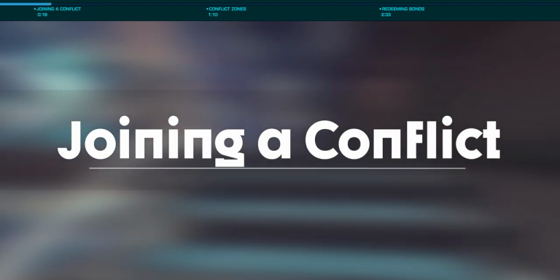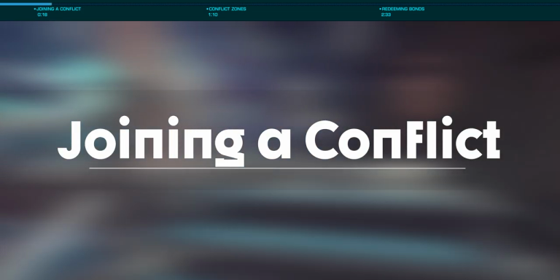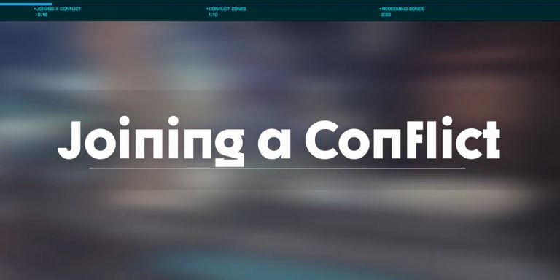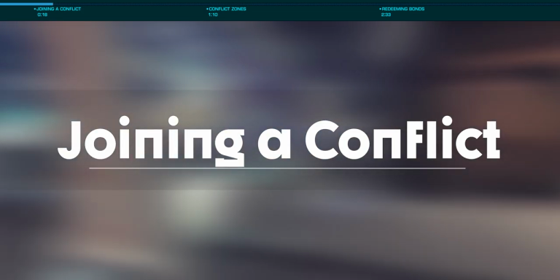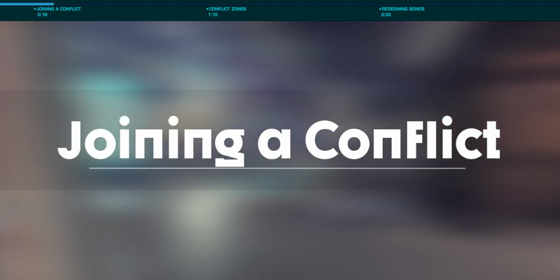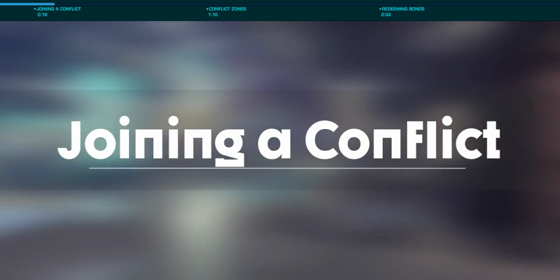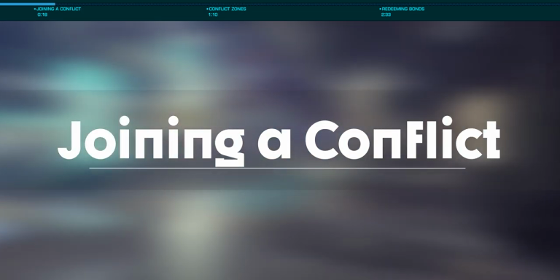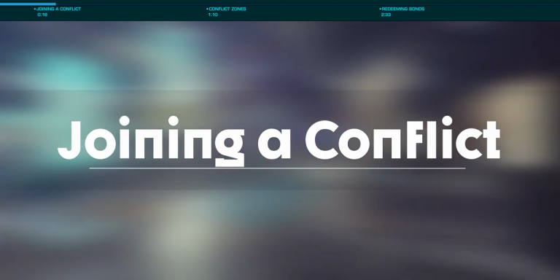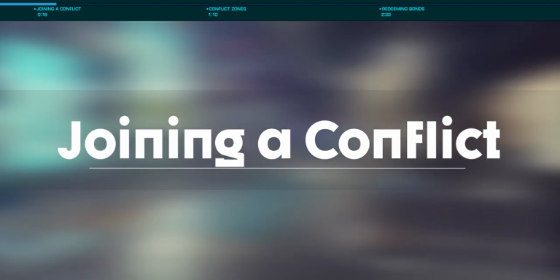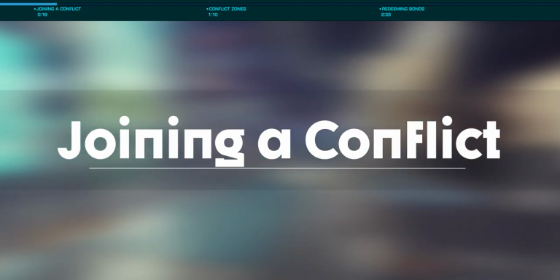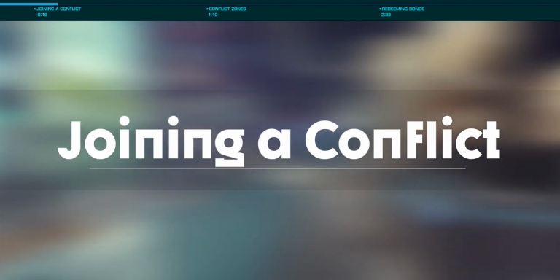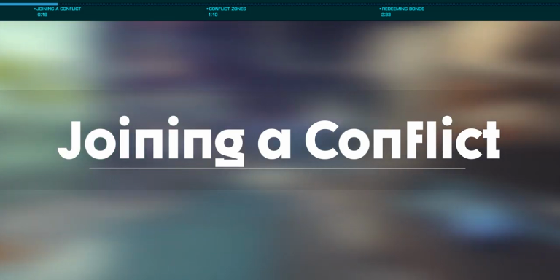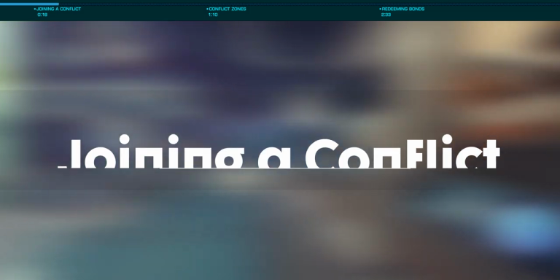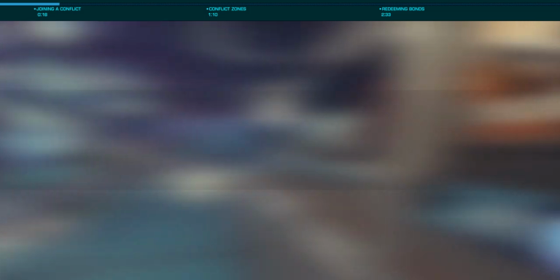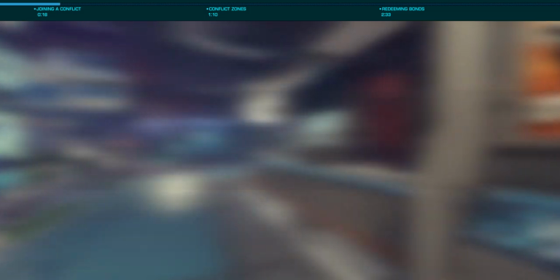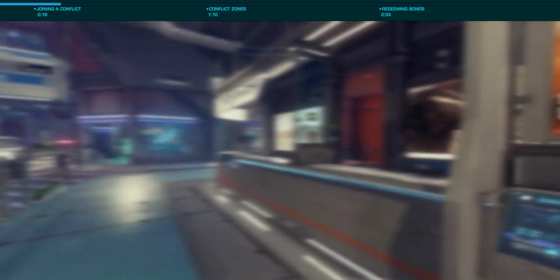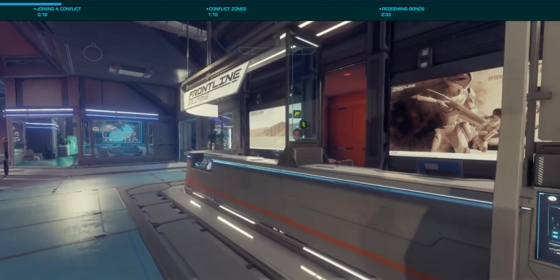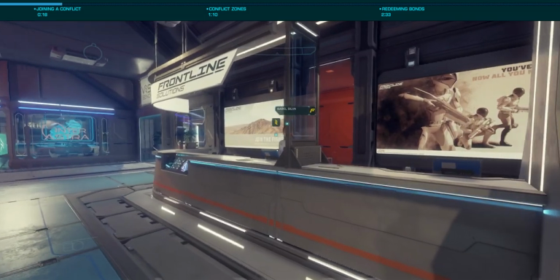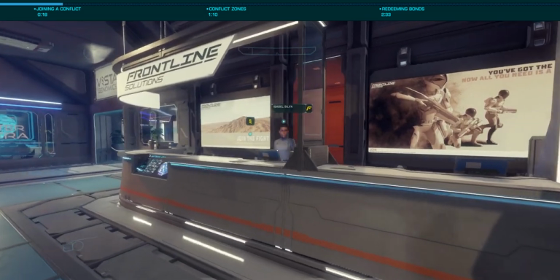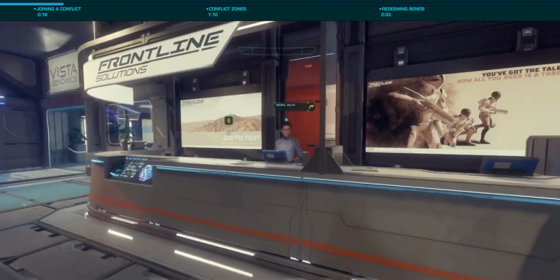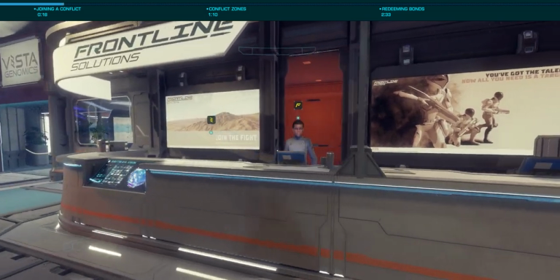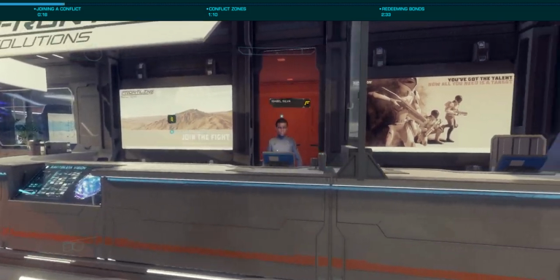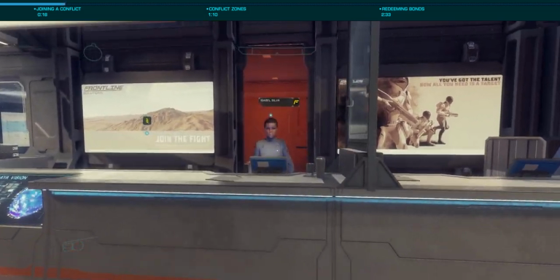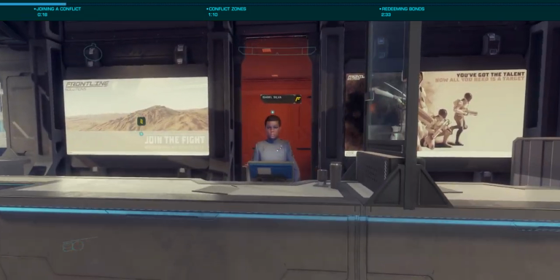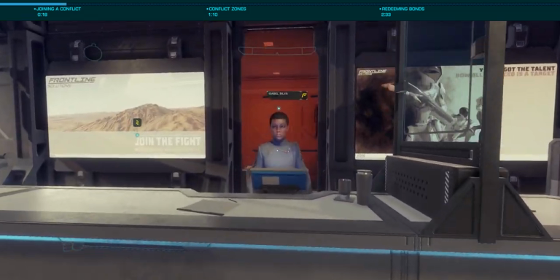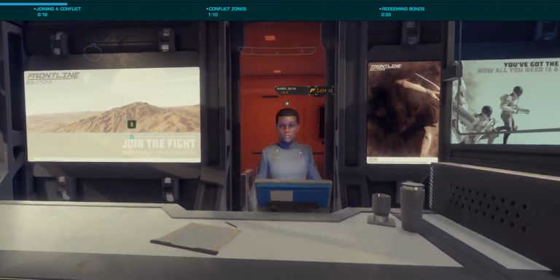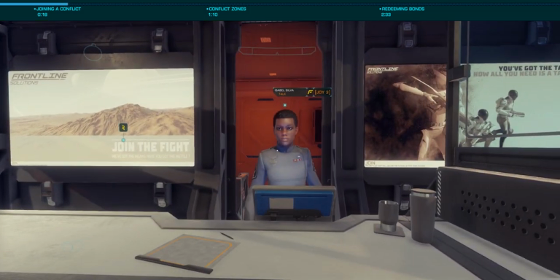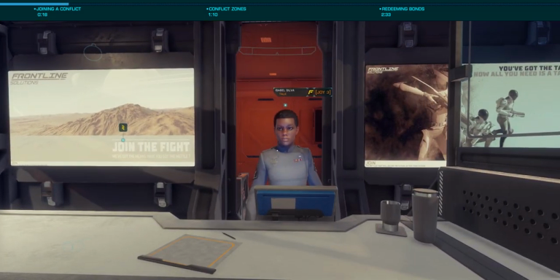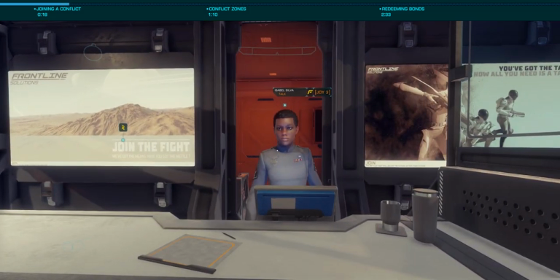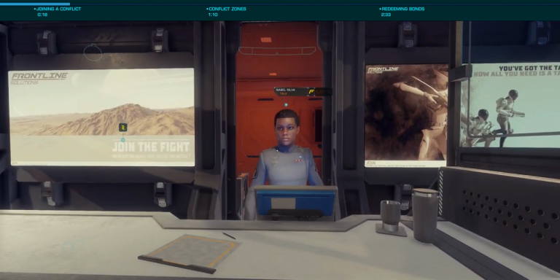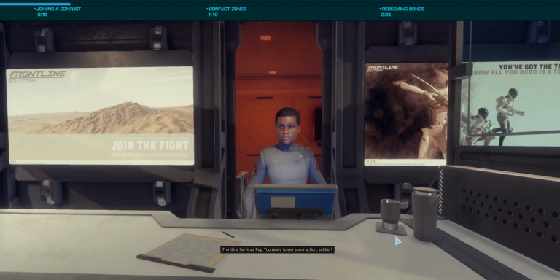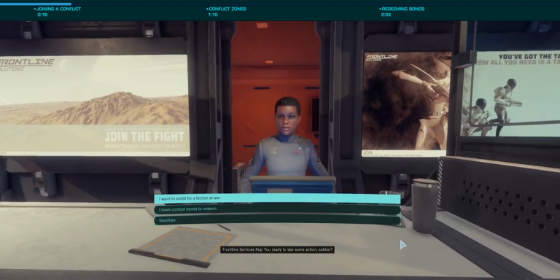There are two primary ways you'll join a conflict: either by a Frontline Solutions dropship, or flying there in your own ship.